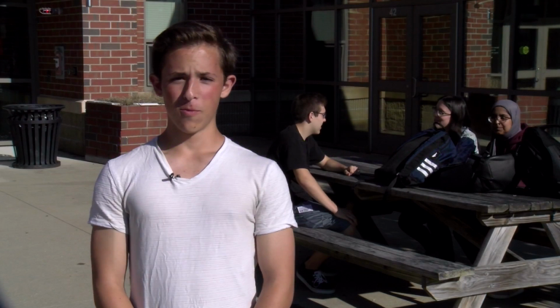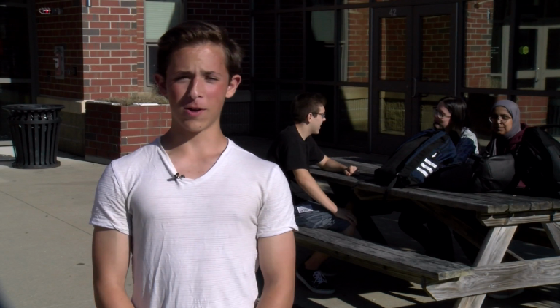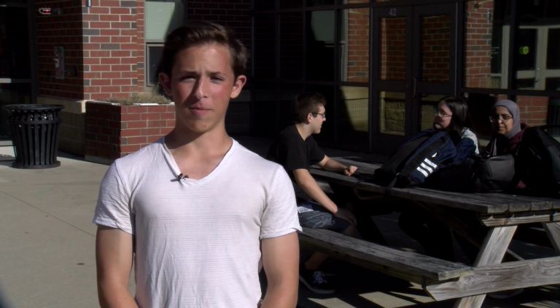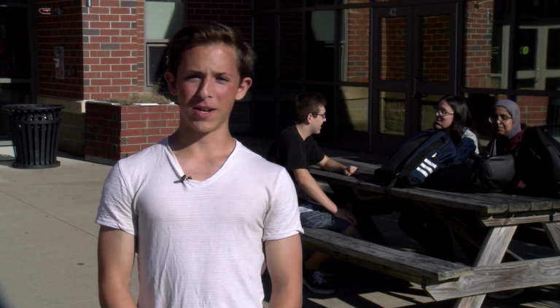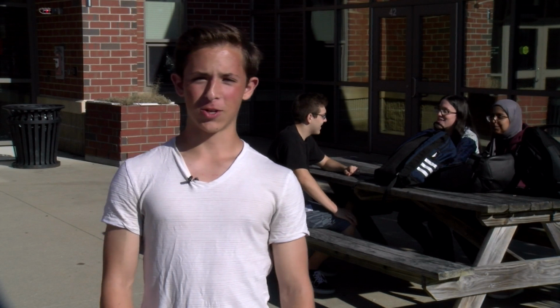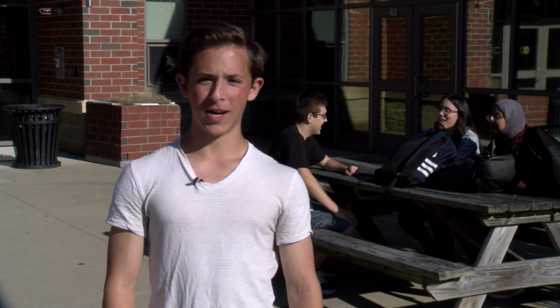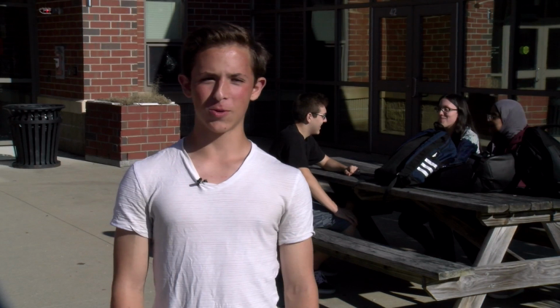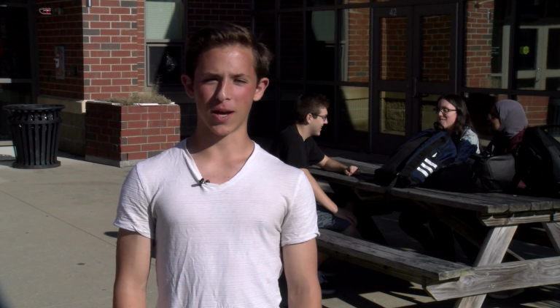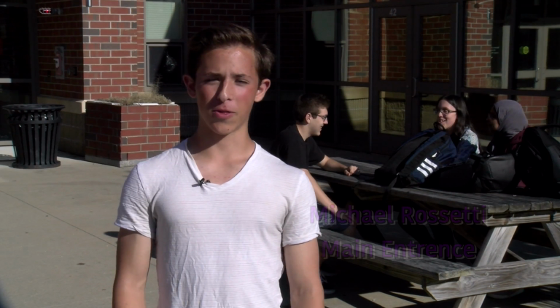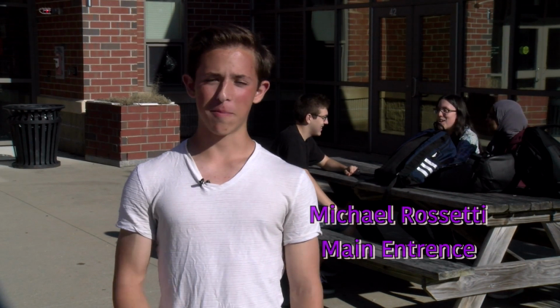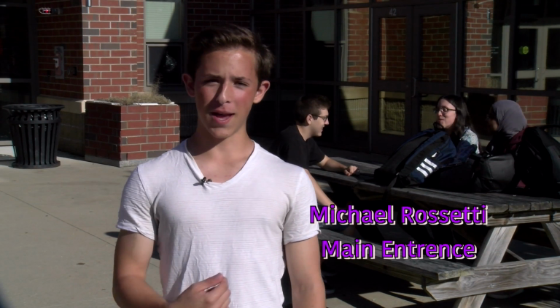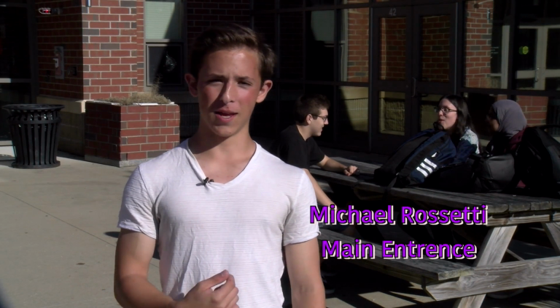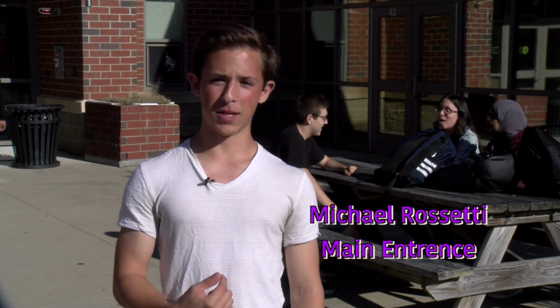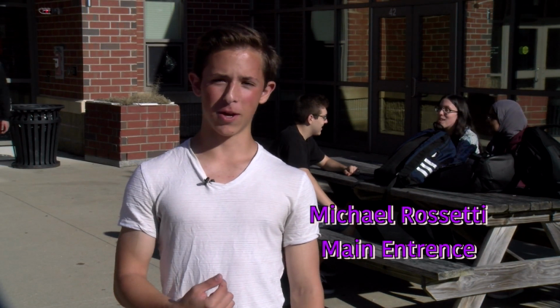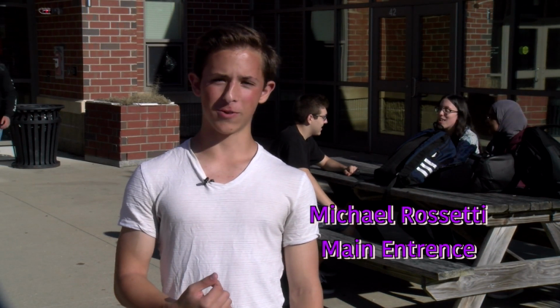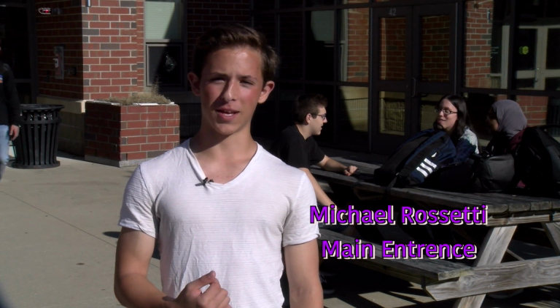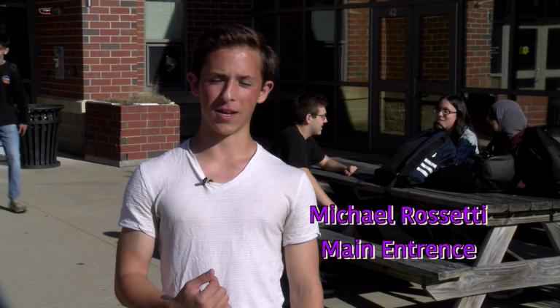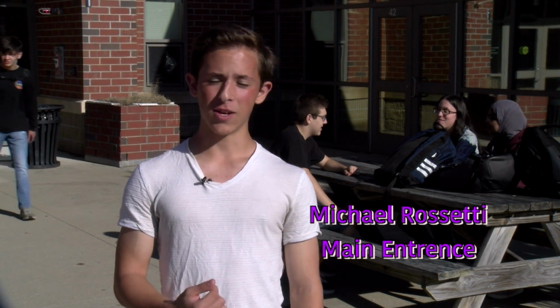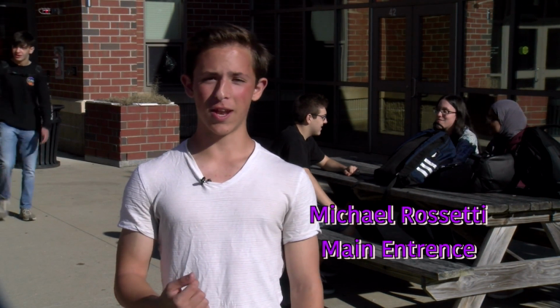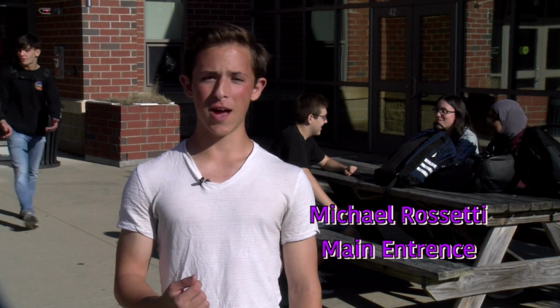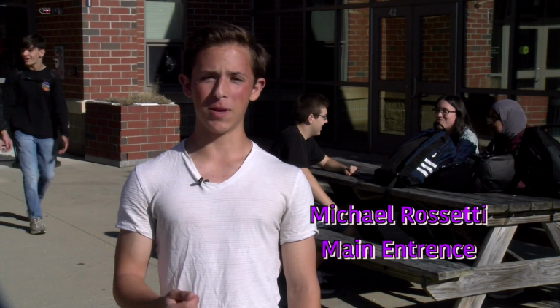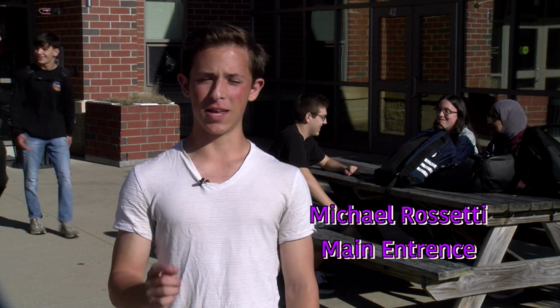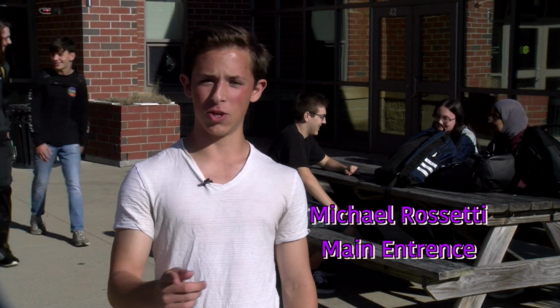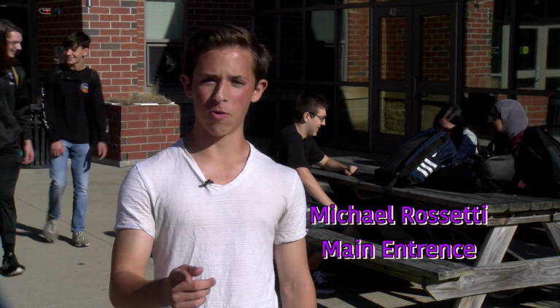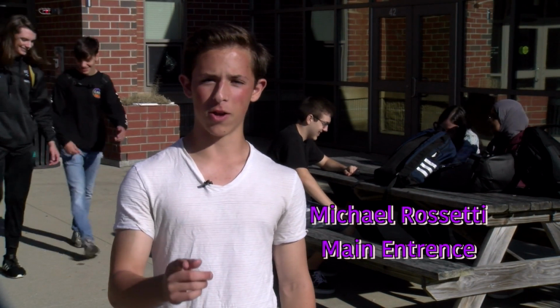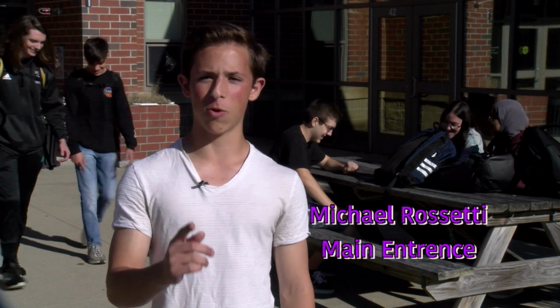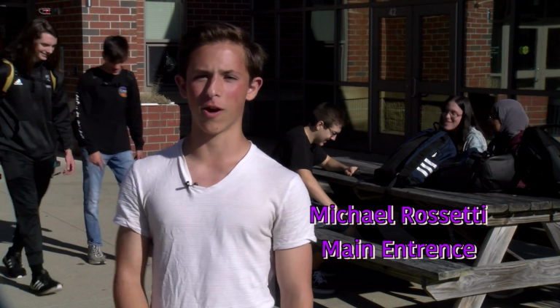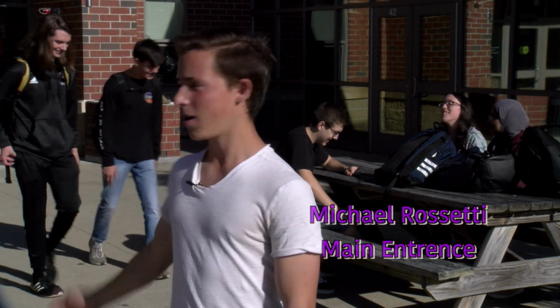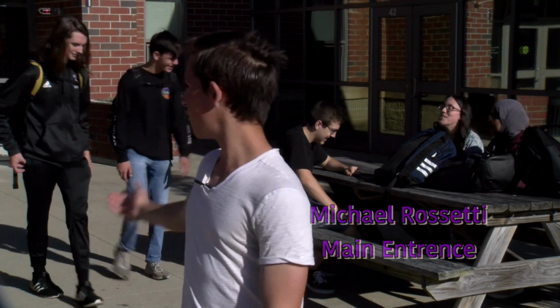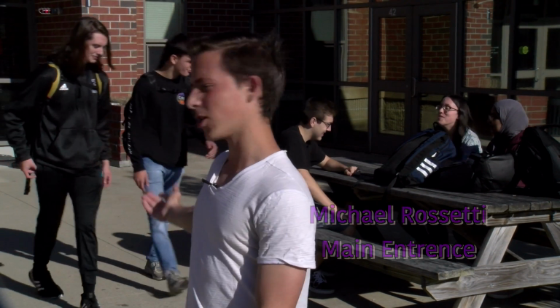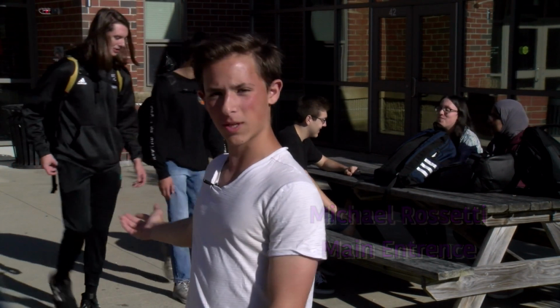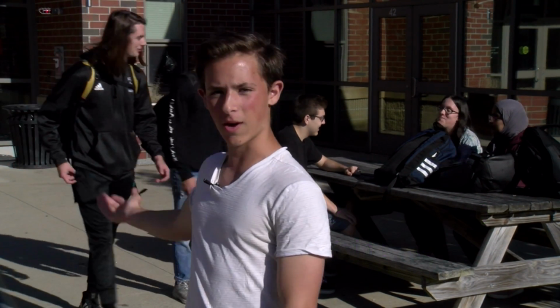Welcome to Nashville High School South. My name is Michael Rossetti. Today I'll be taking you on a tour of Nashville South.